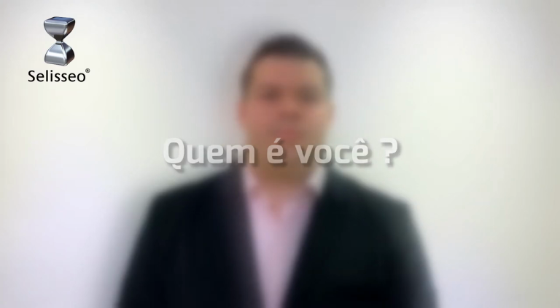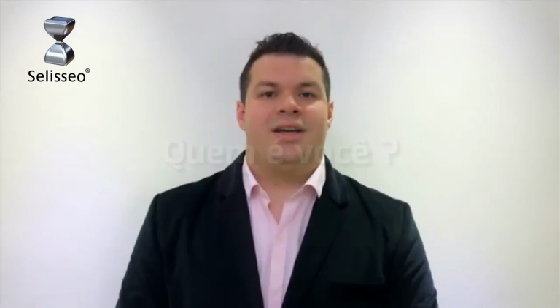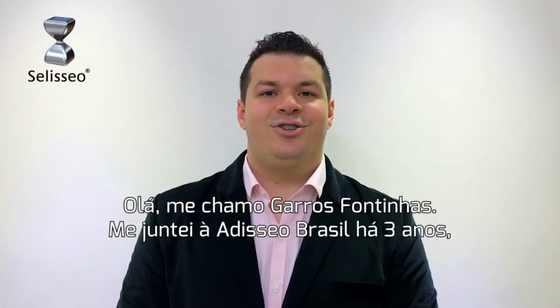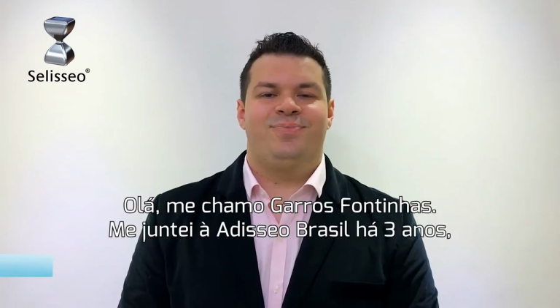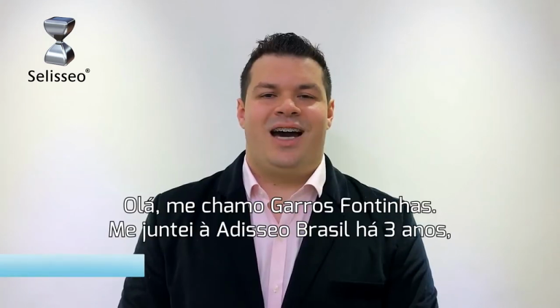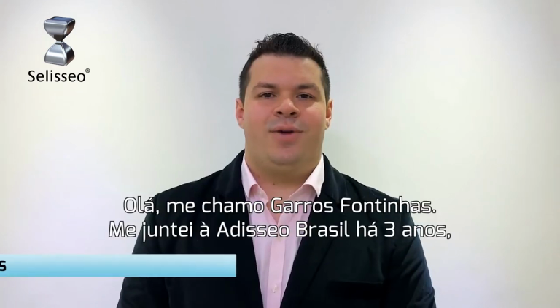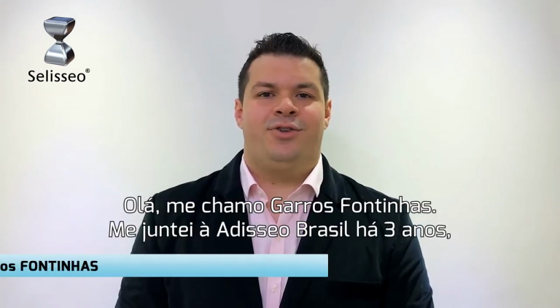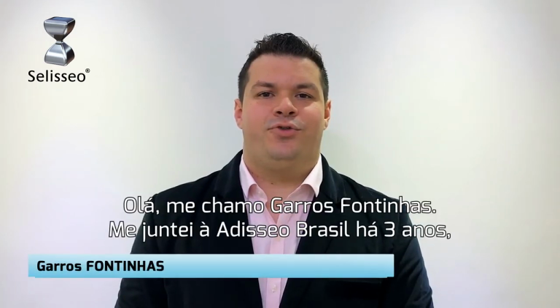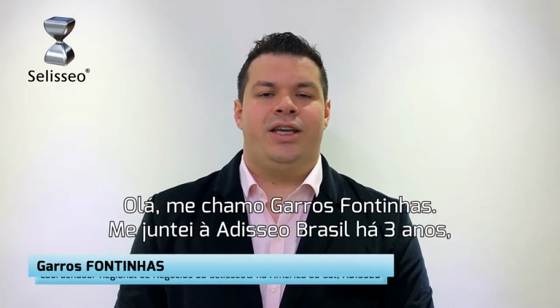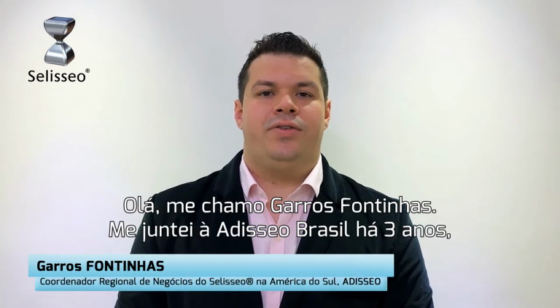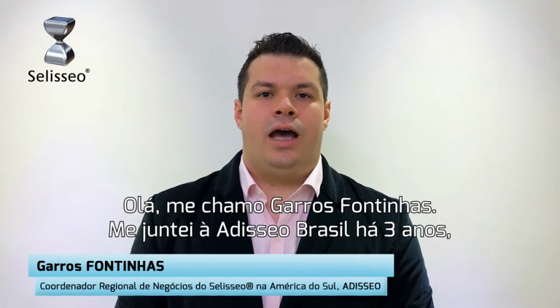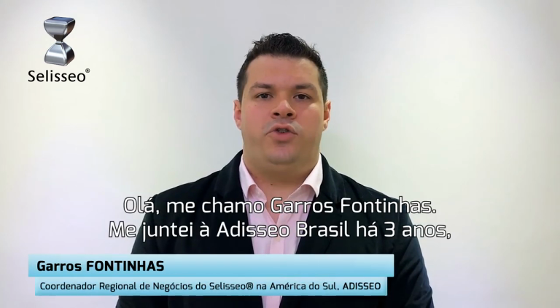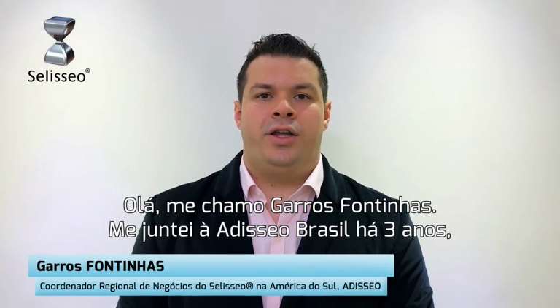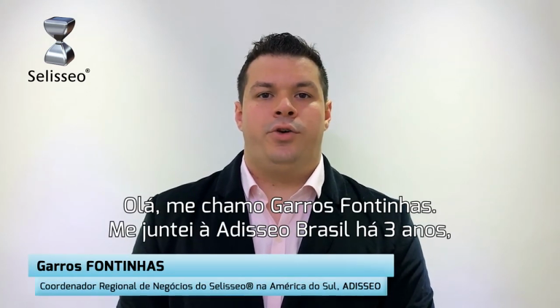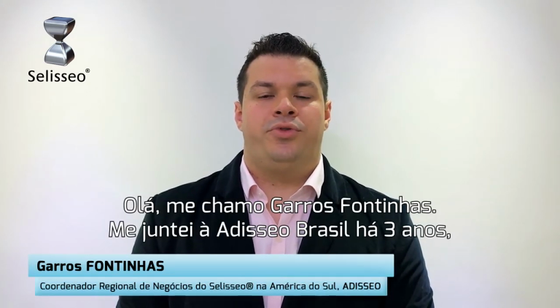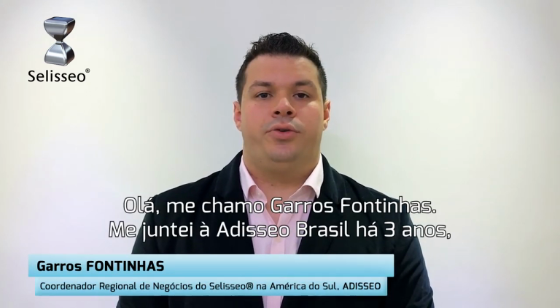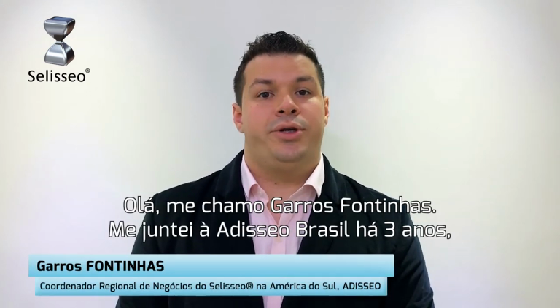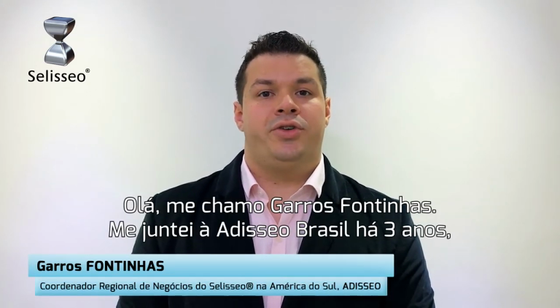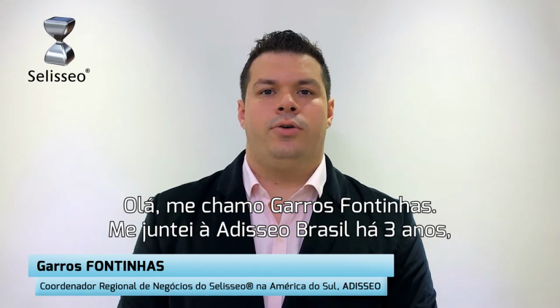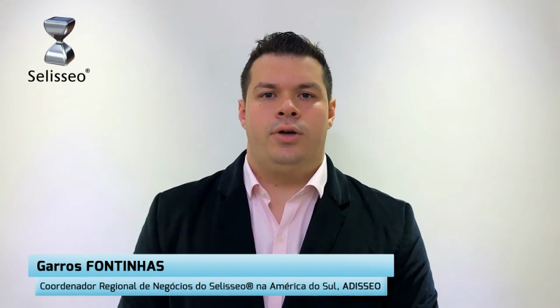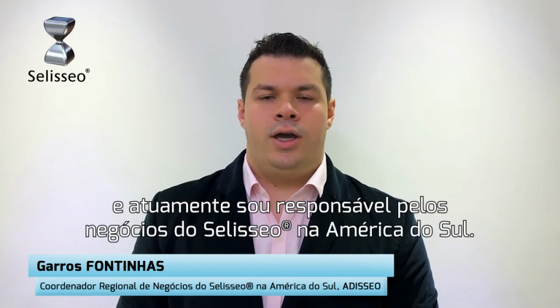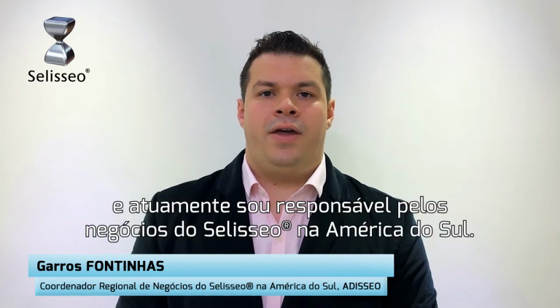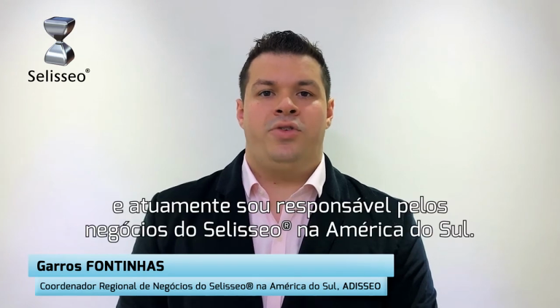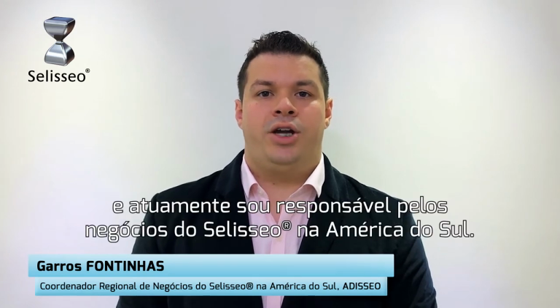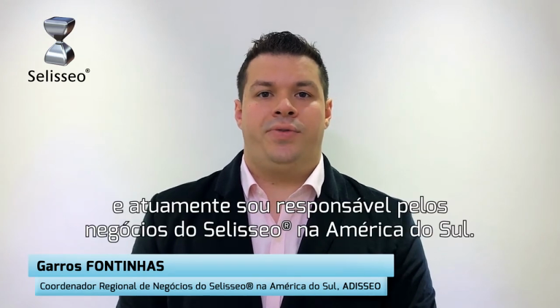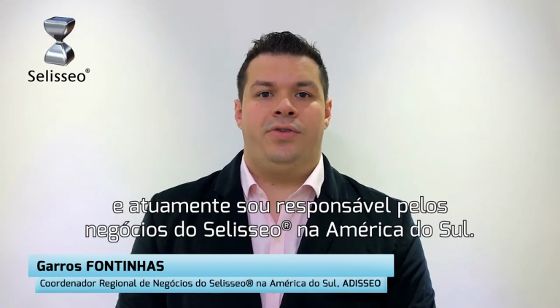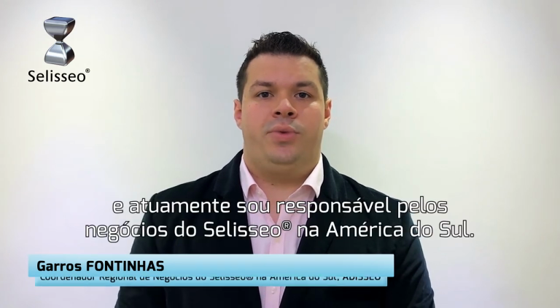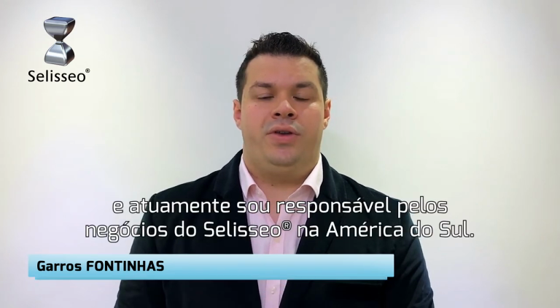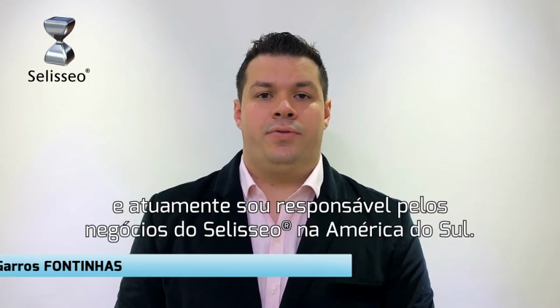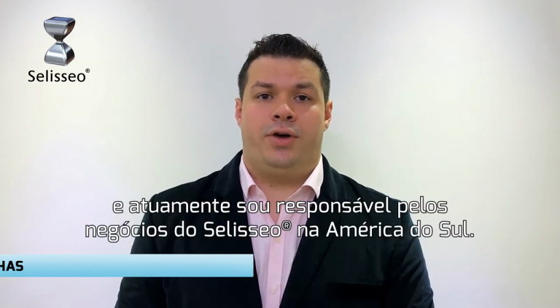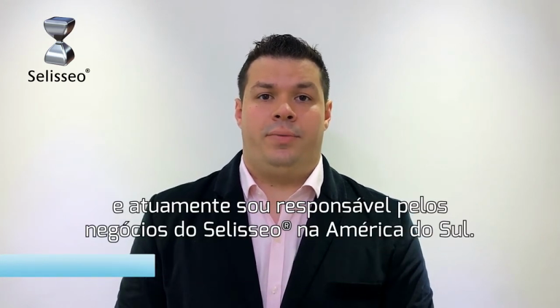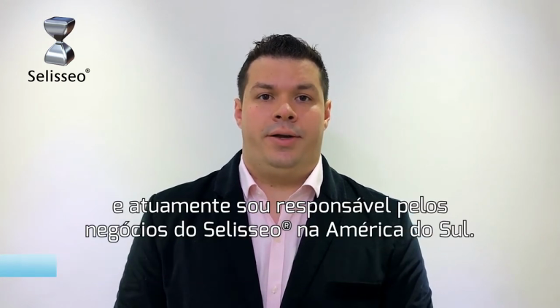Hello, I'm Garros Fontinhas. I joined Seal Brazil three years ago and I'm in charge of City Seal business for South America.